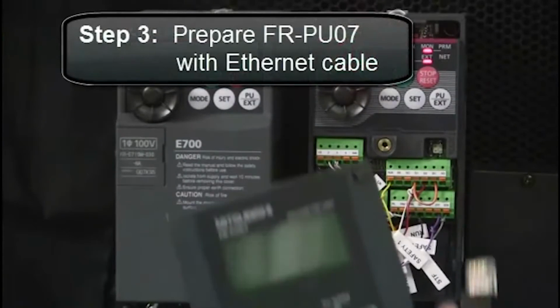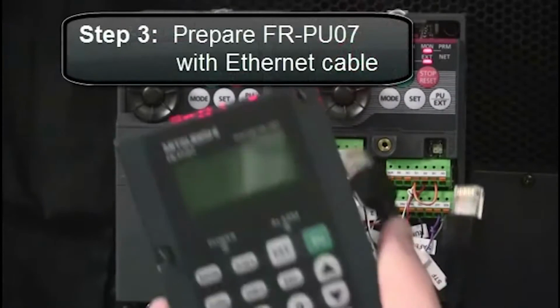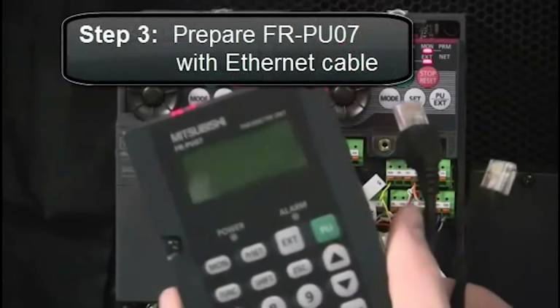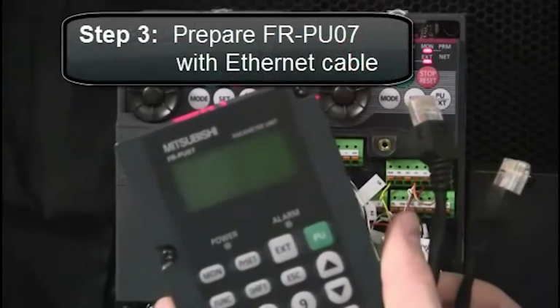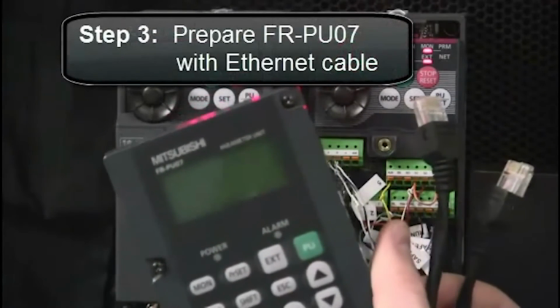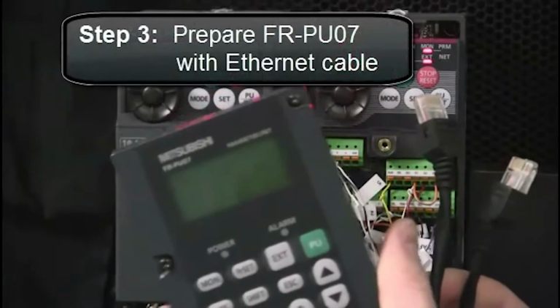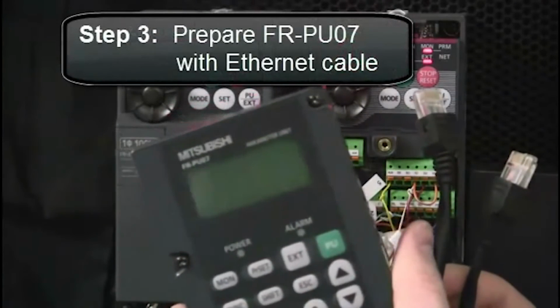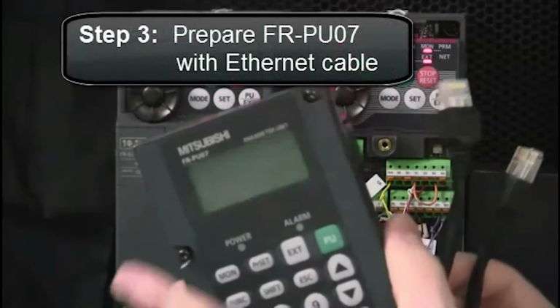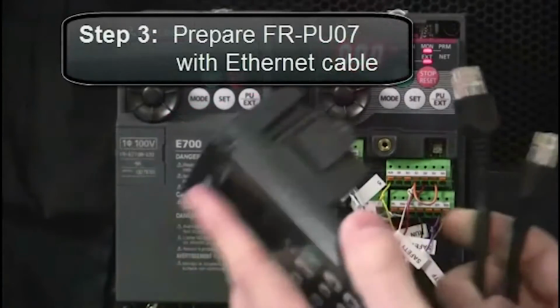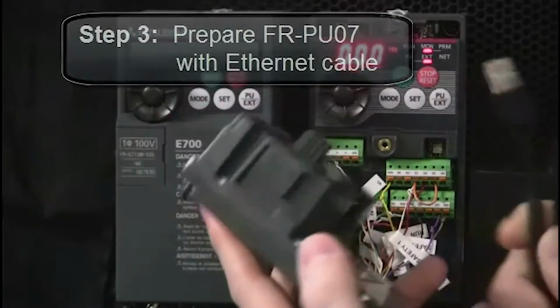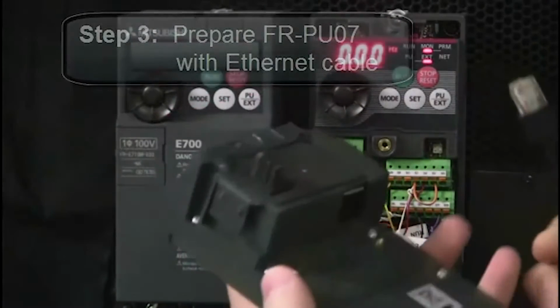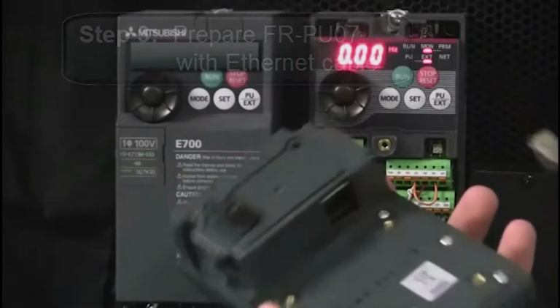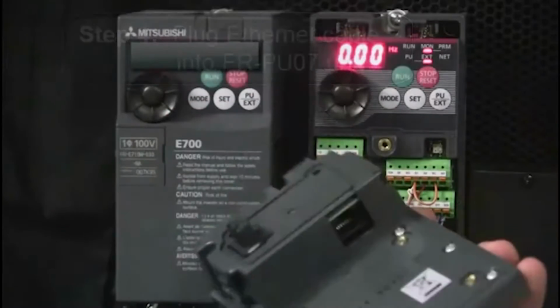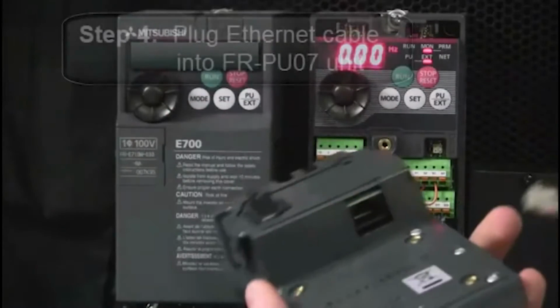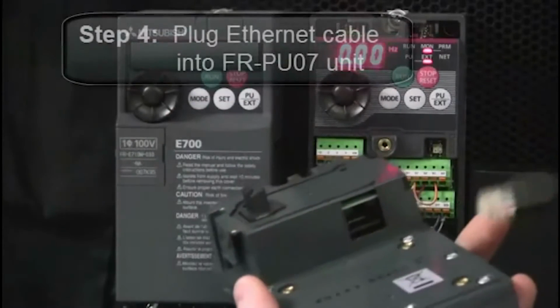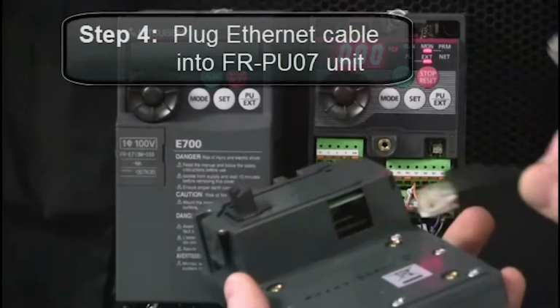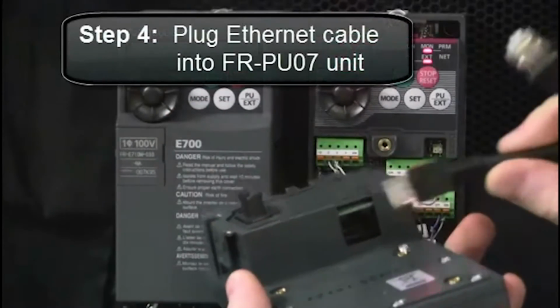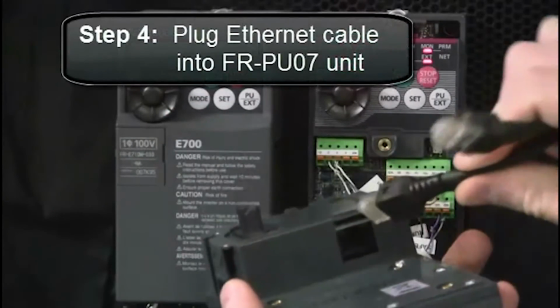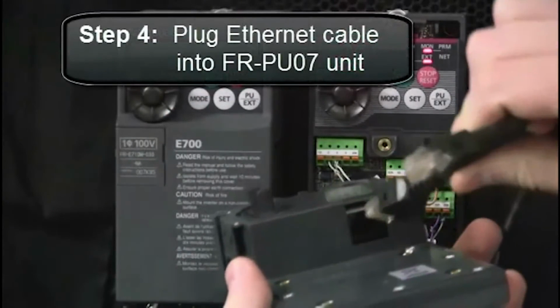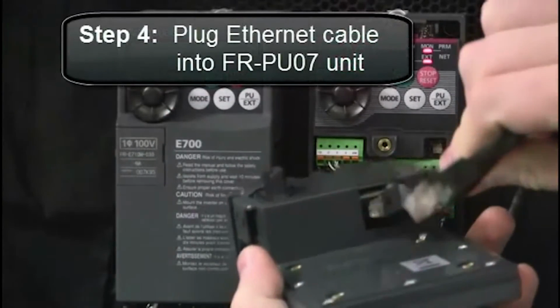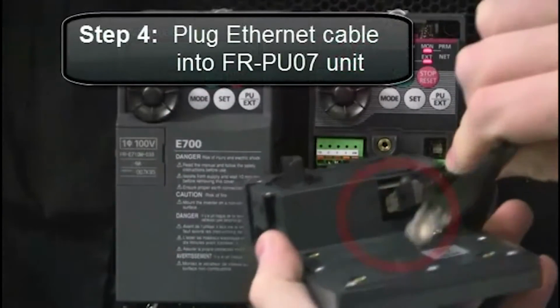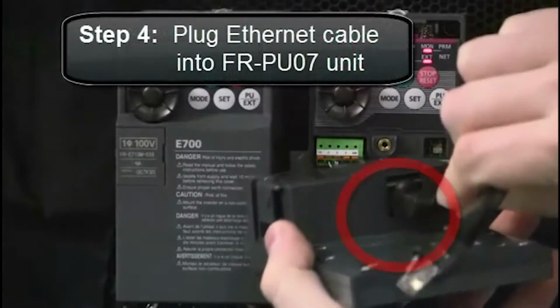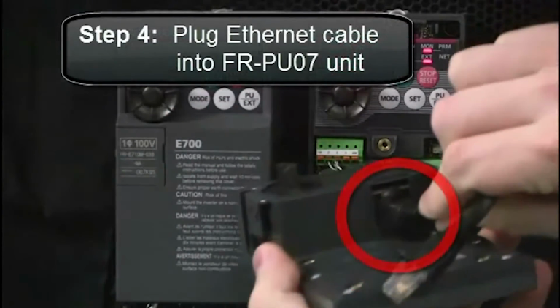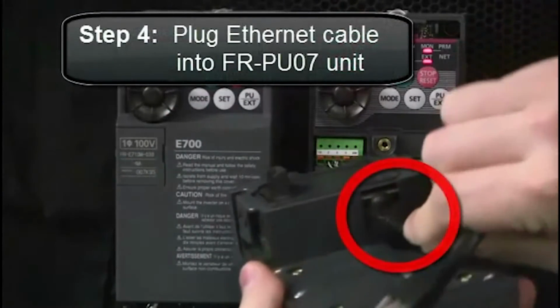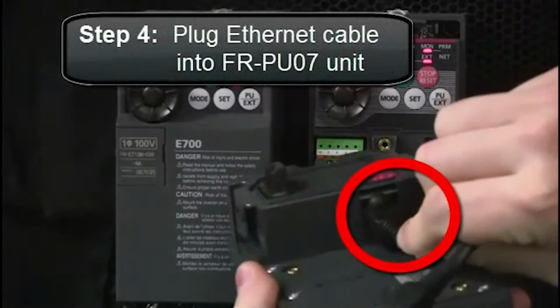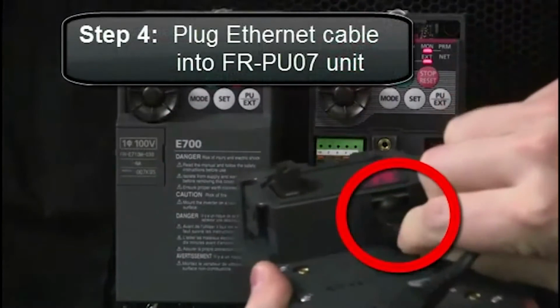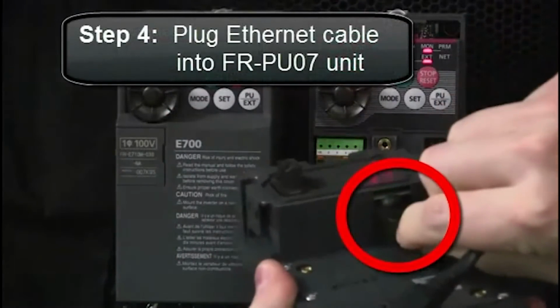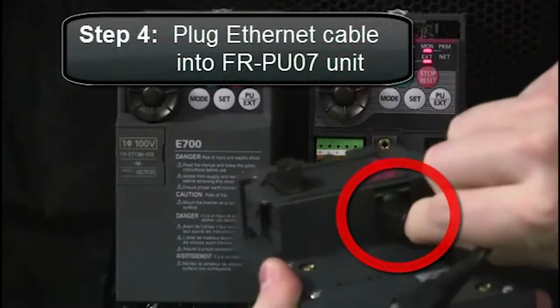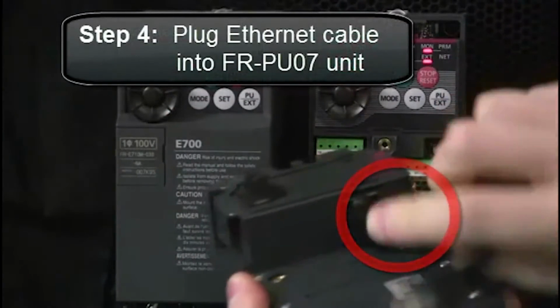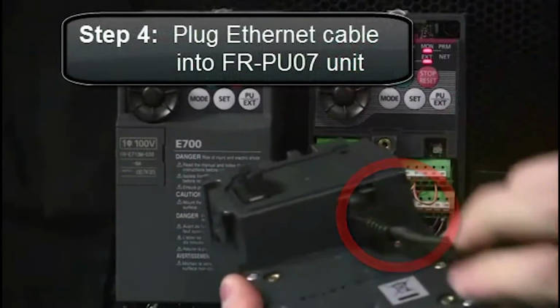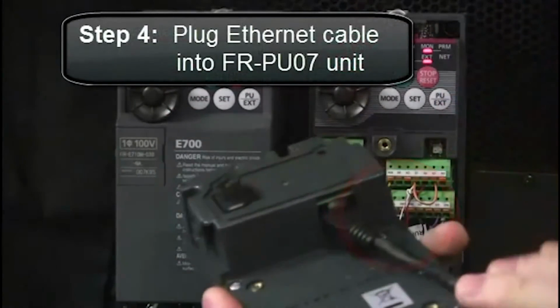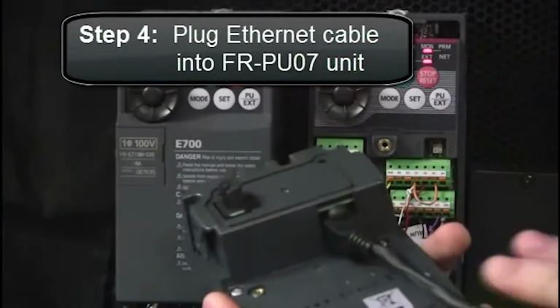Next, prepare the FRPU07 with the Ethernet cable. Plug the Ethernet cable into the FRPU07 unit.